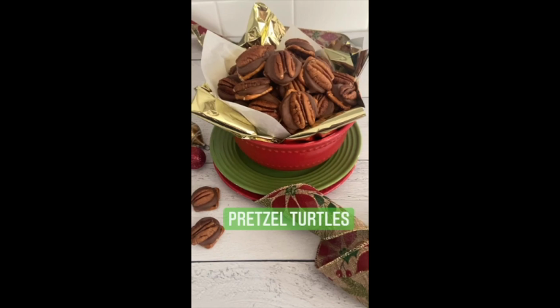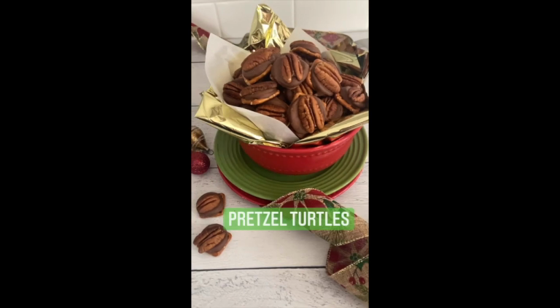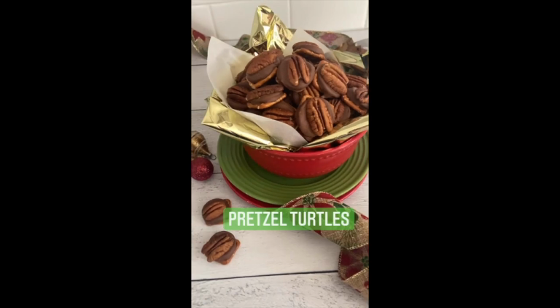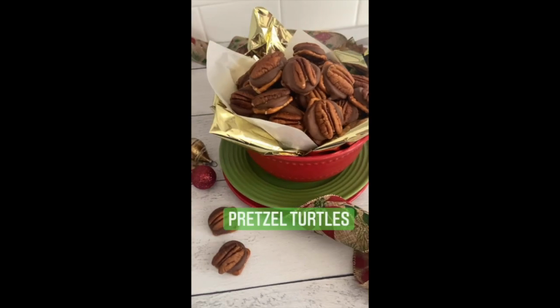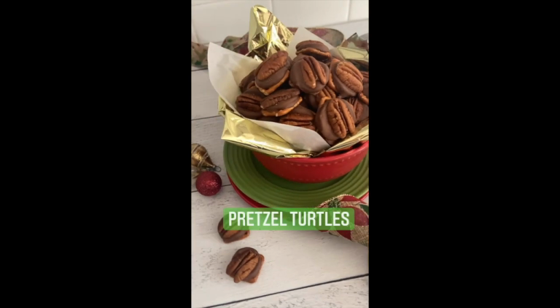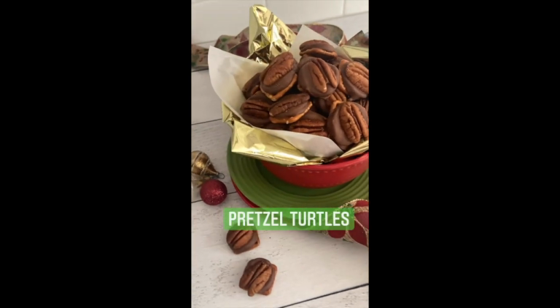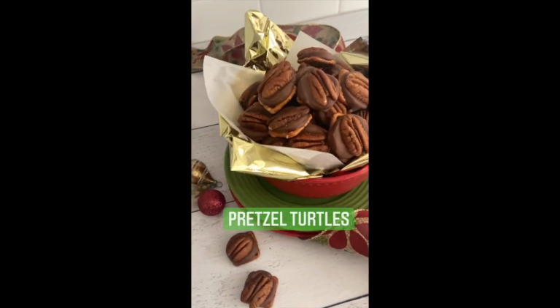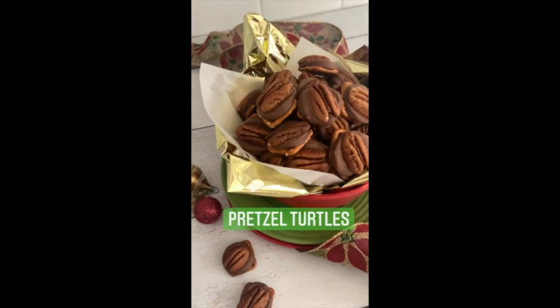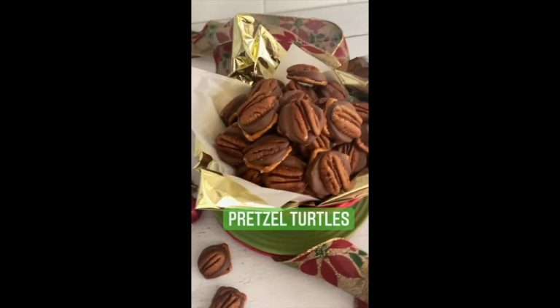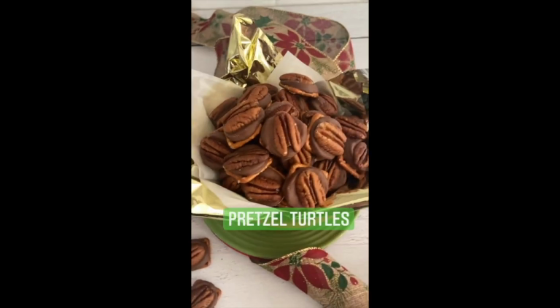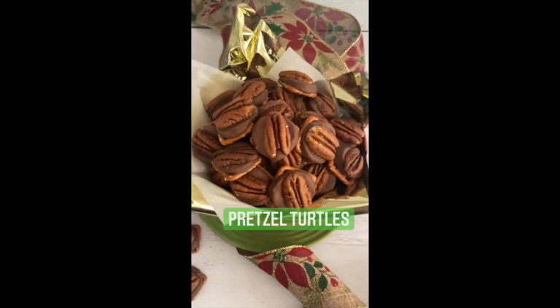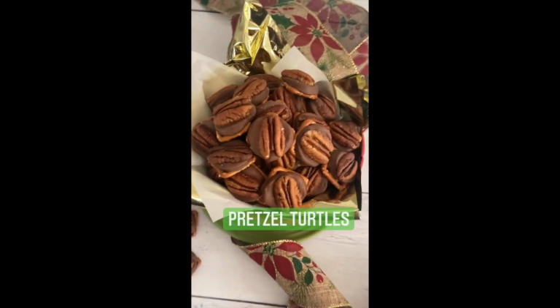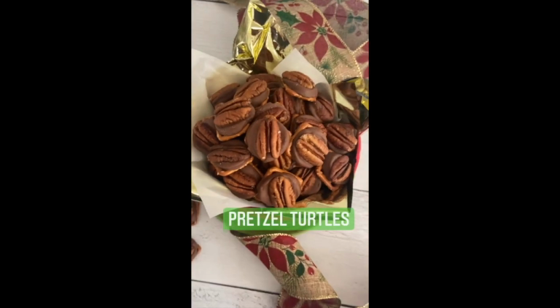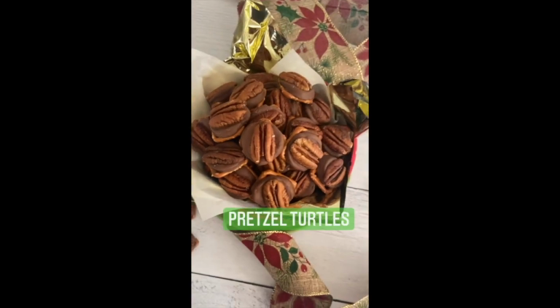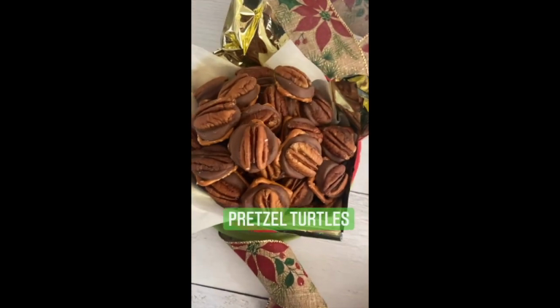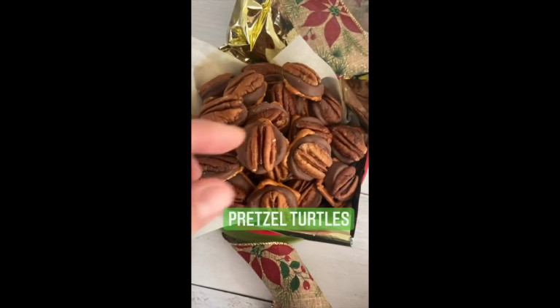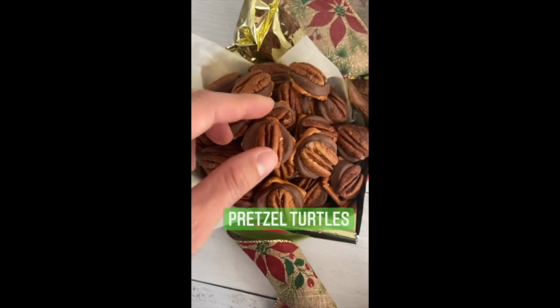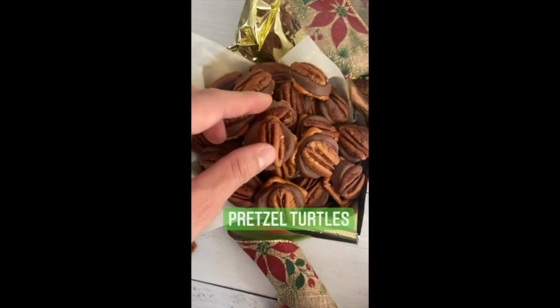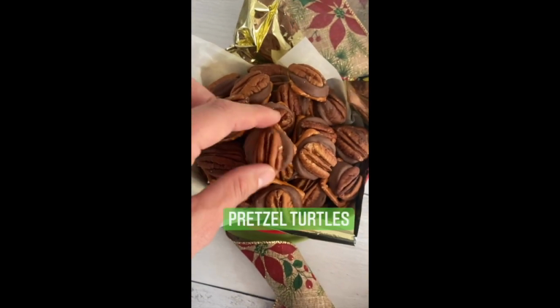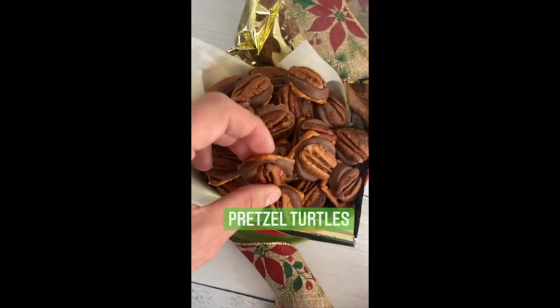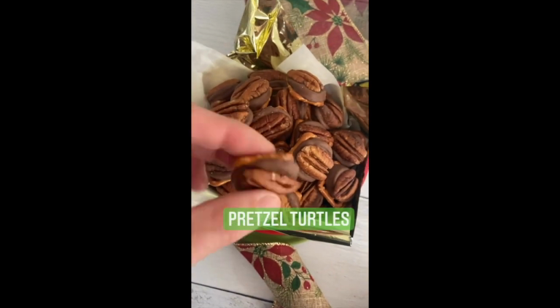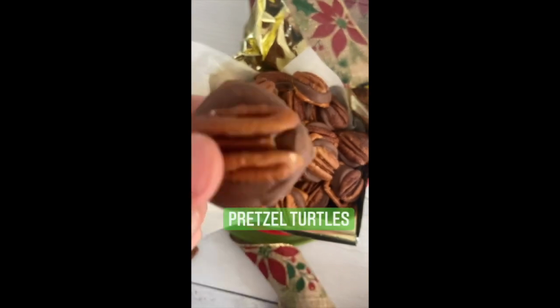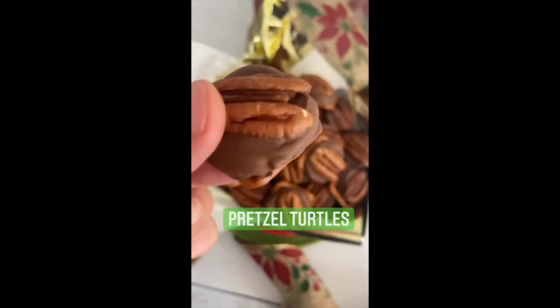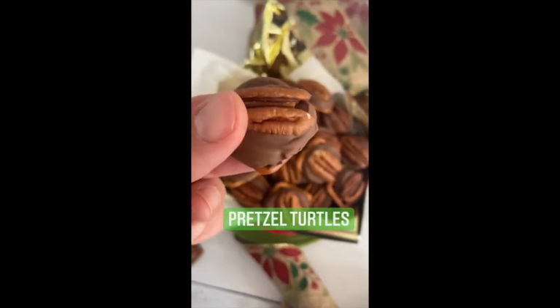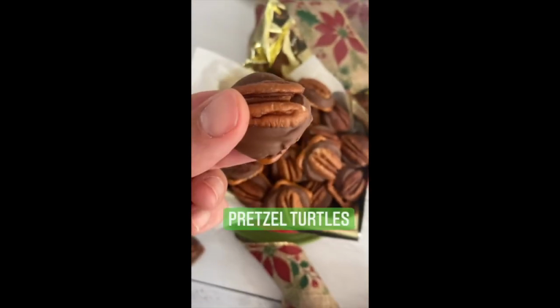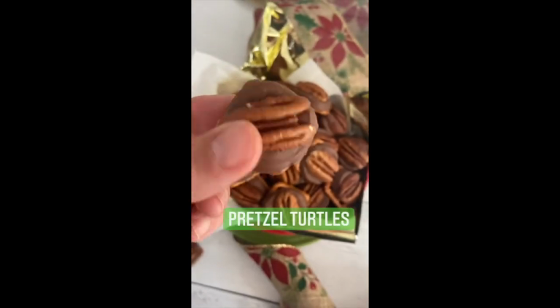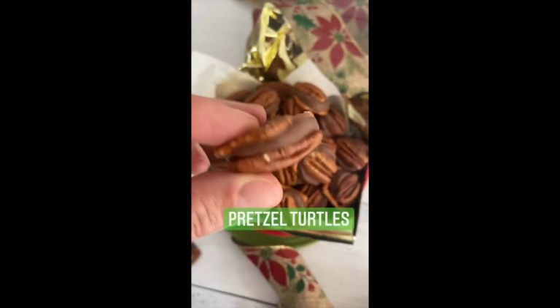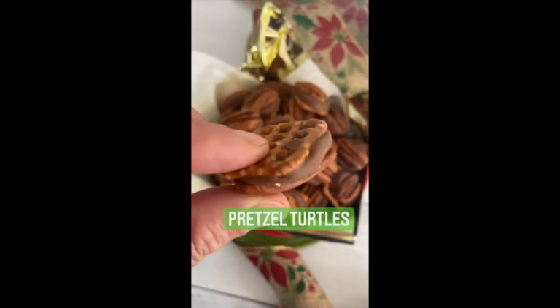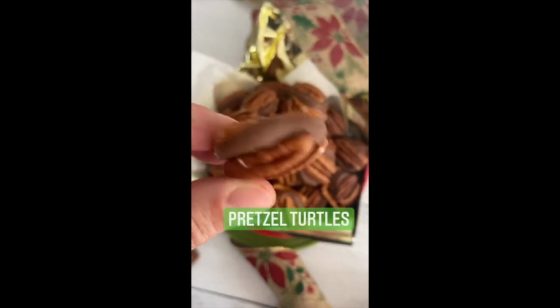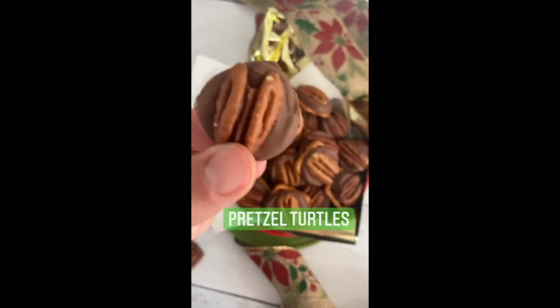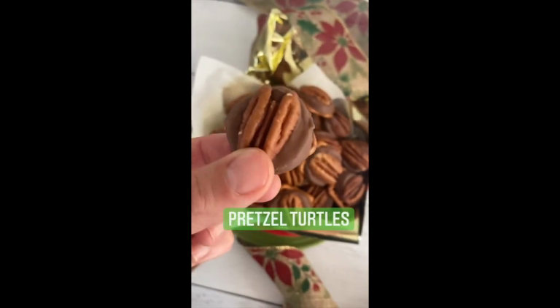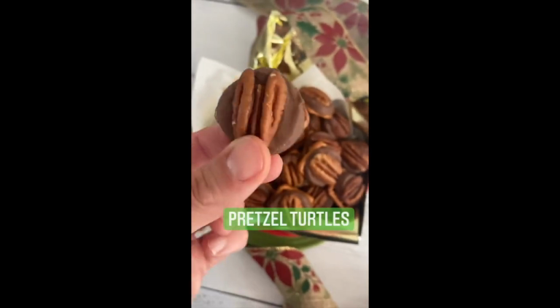Watch how to make homemade pretzel turtles. It's a simple, easy recipe with only three ingredients.